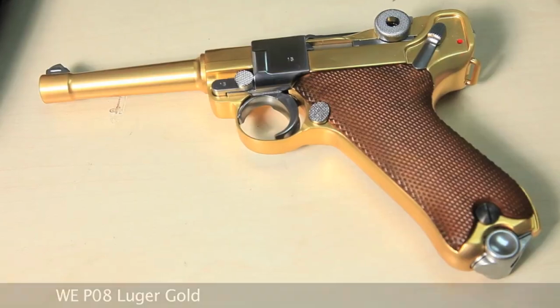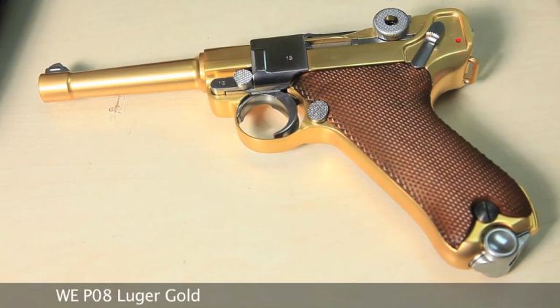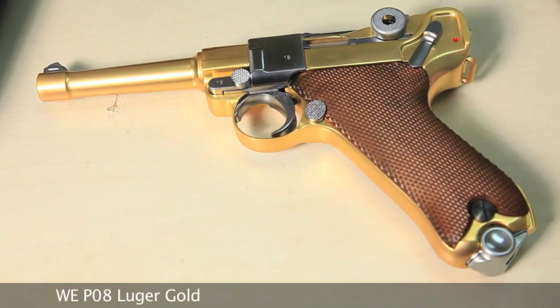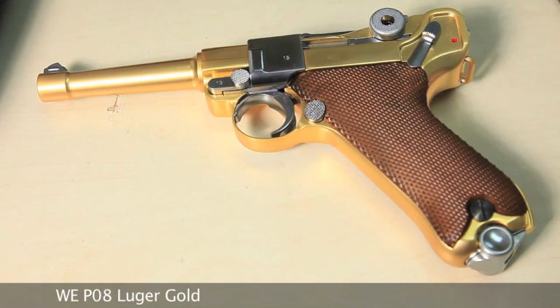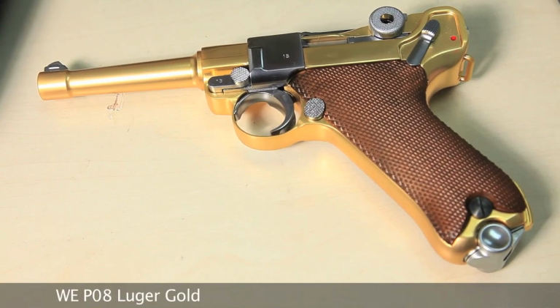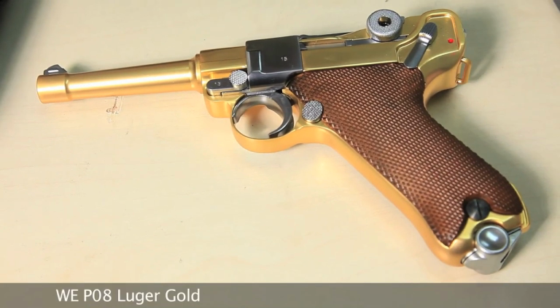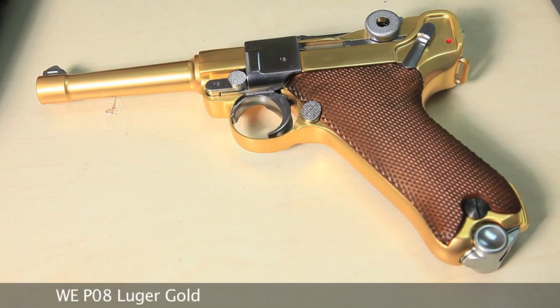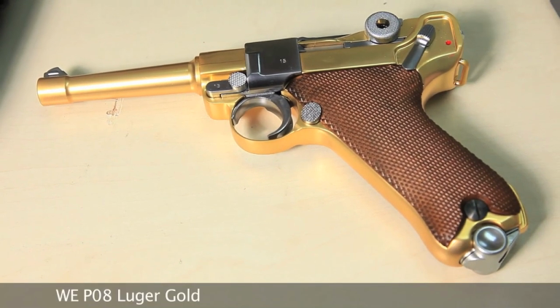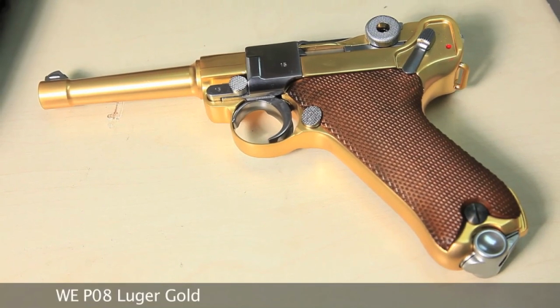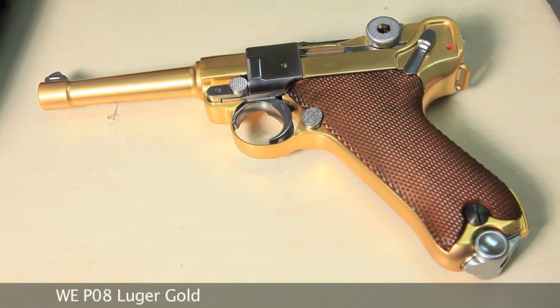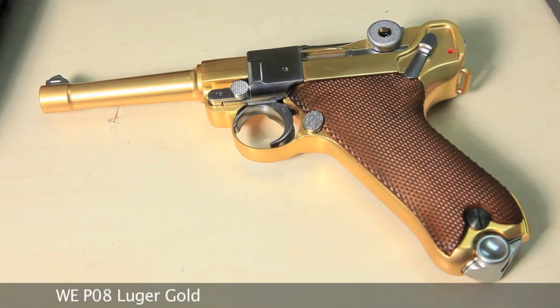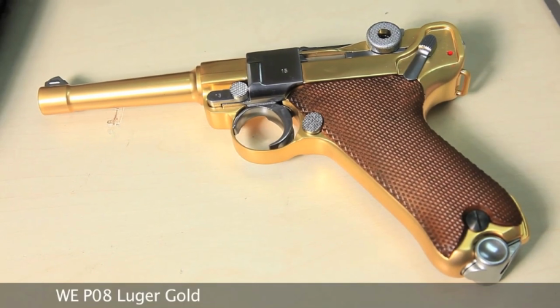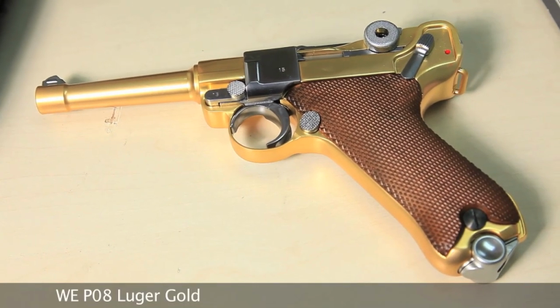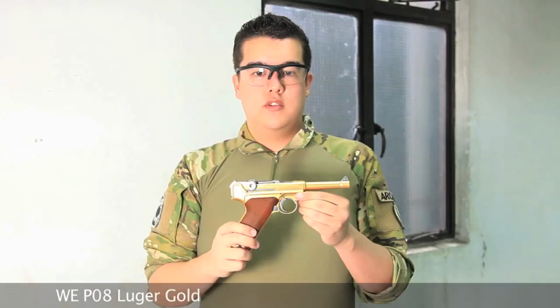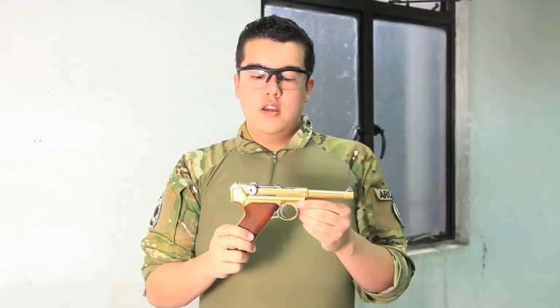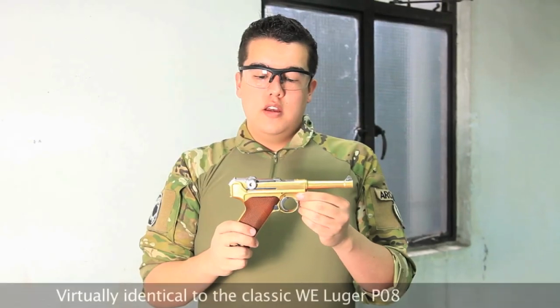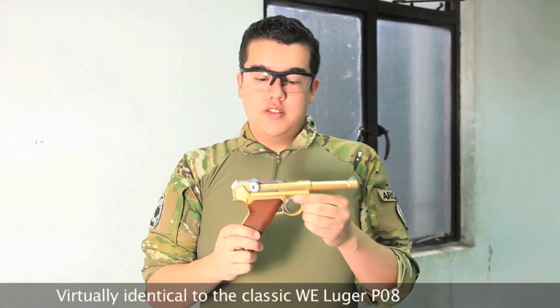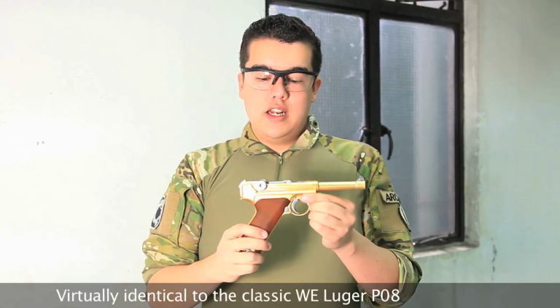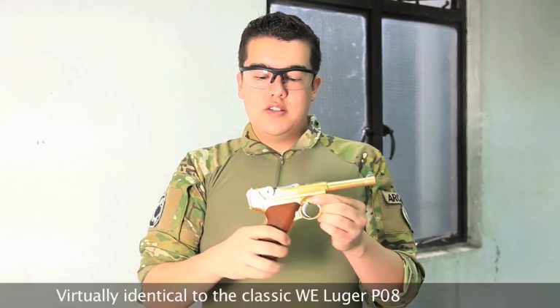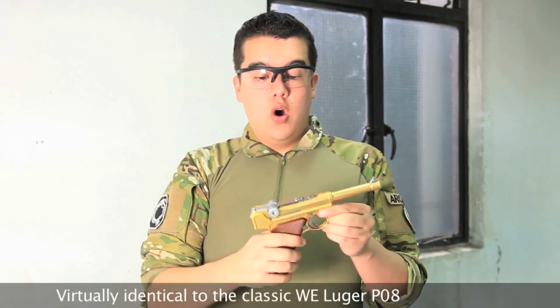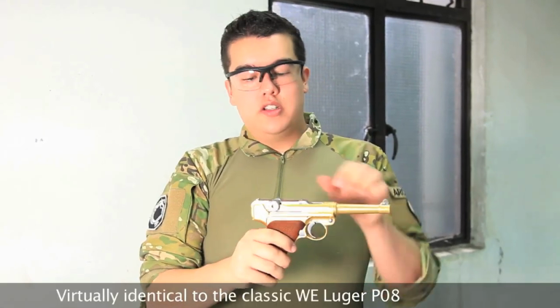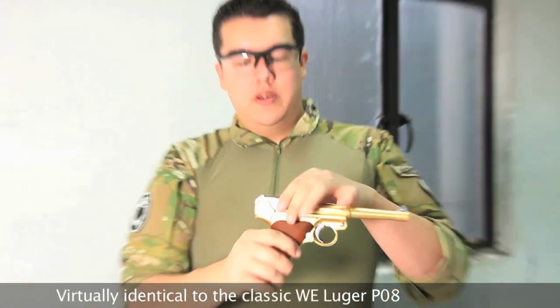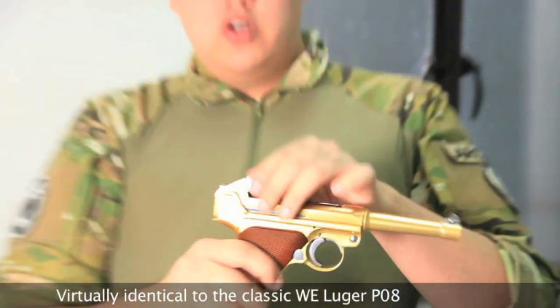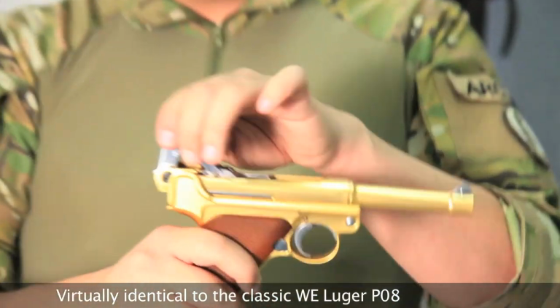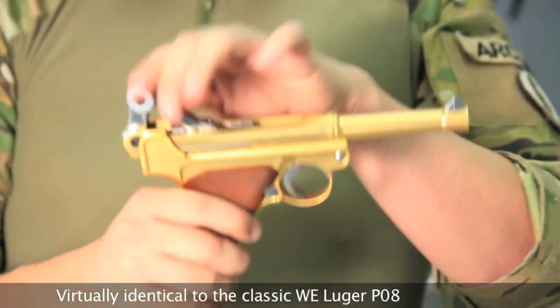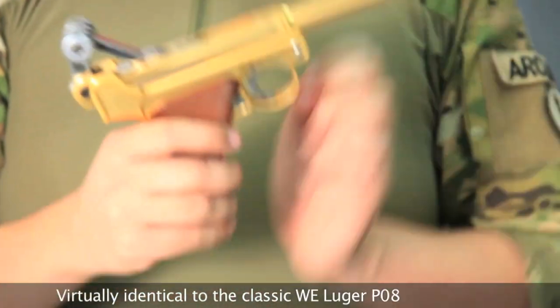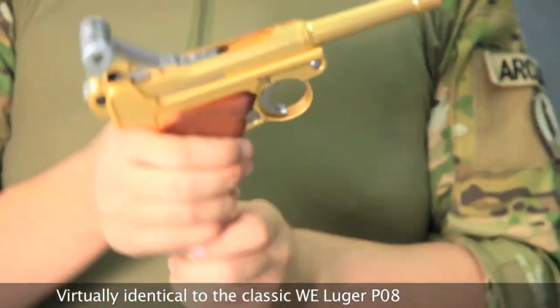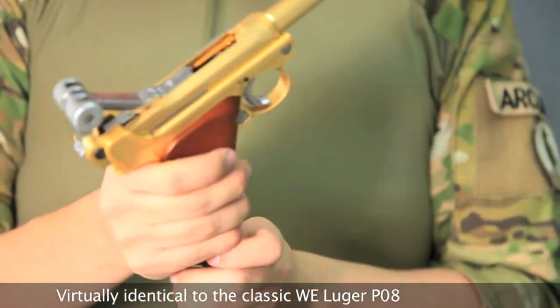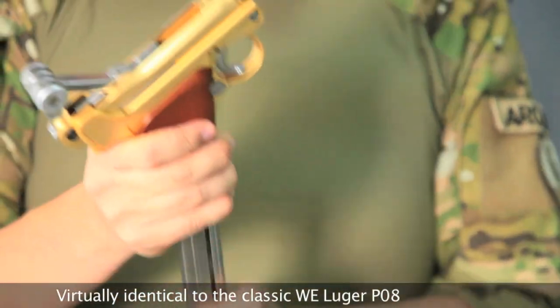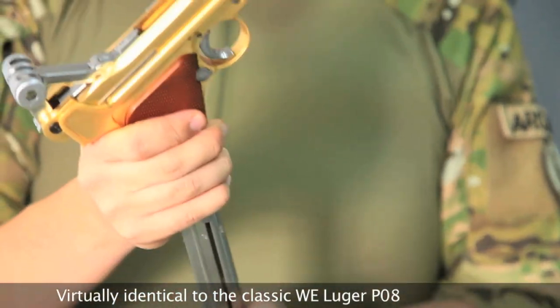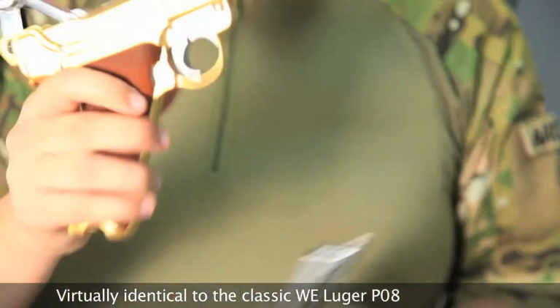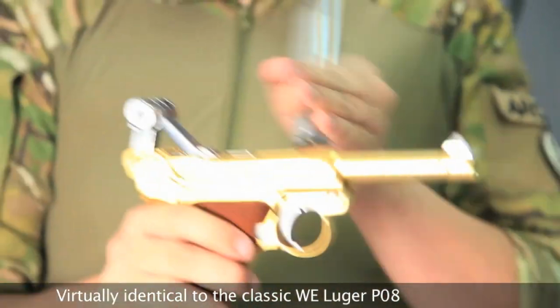The W.E. Luger P08 4-inch Gold. Exactly as the older W.E. Lugers, except this one is gold.